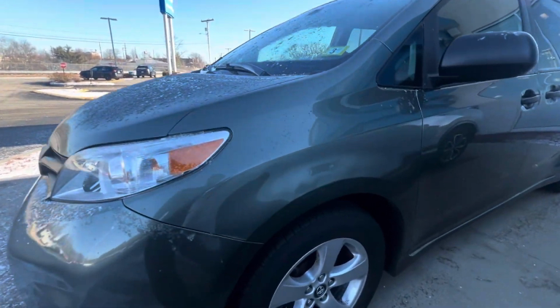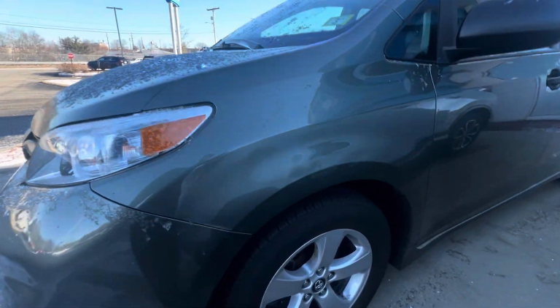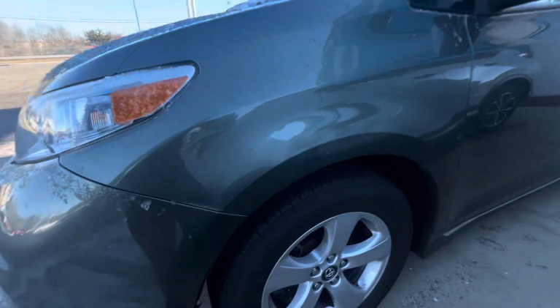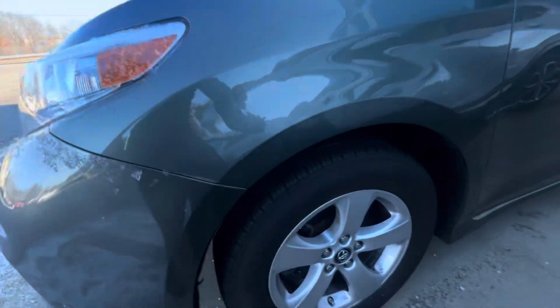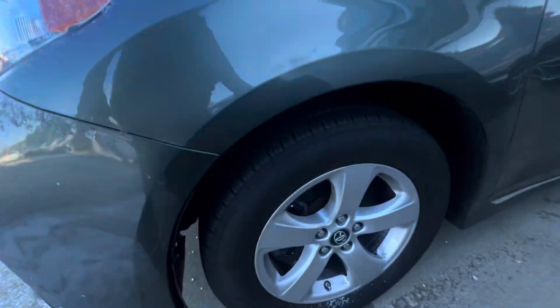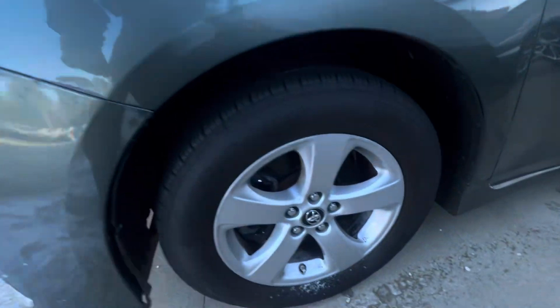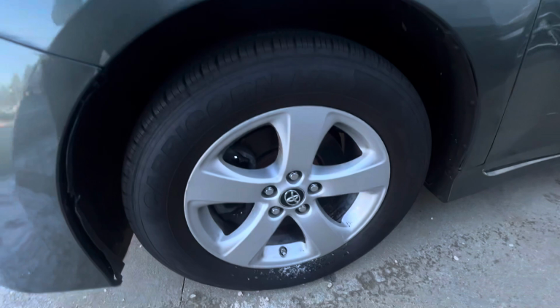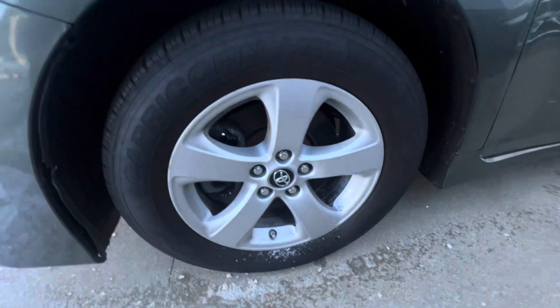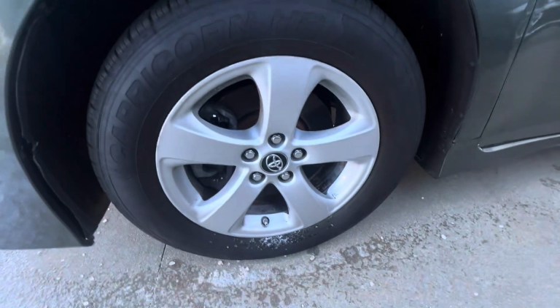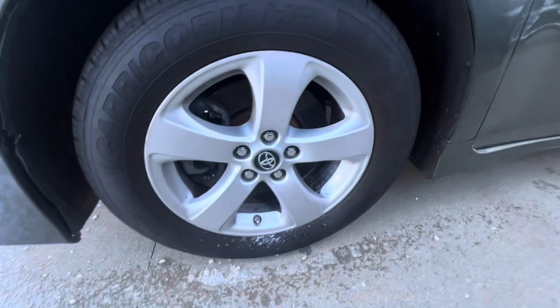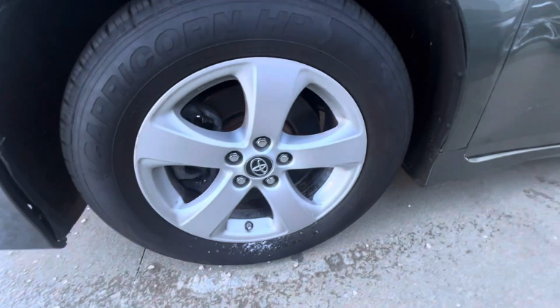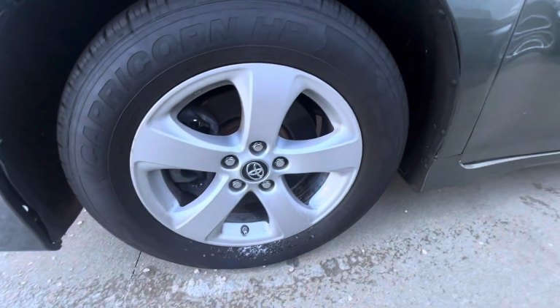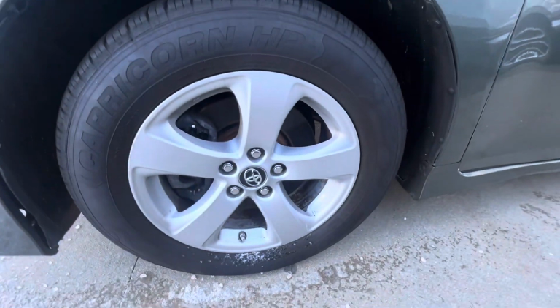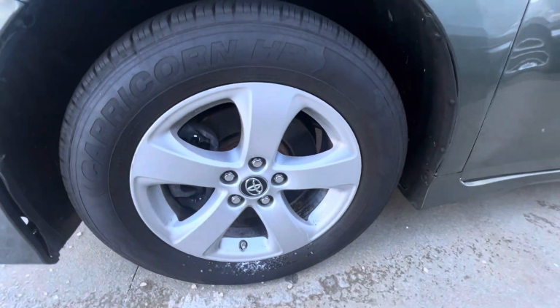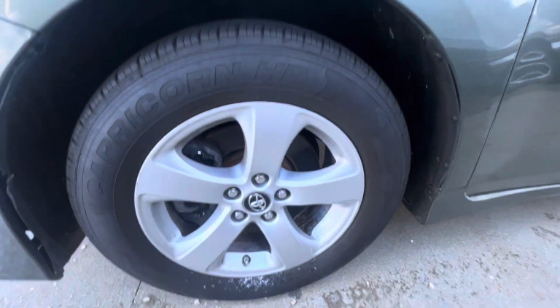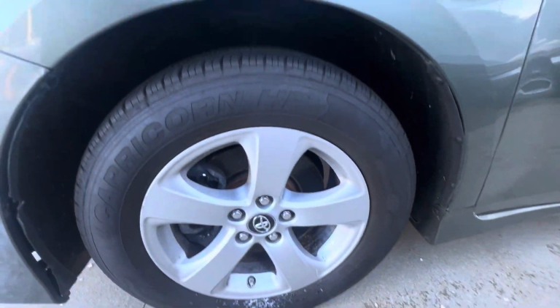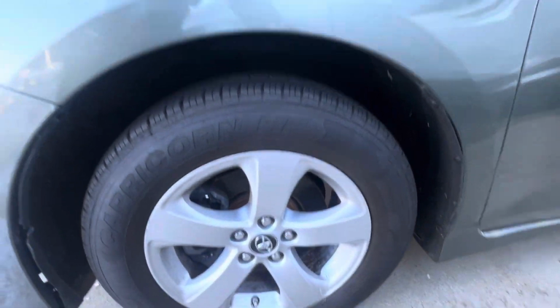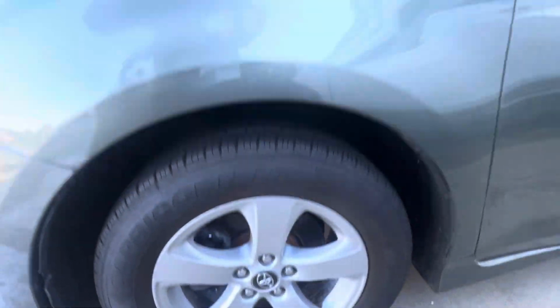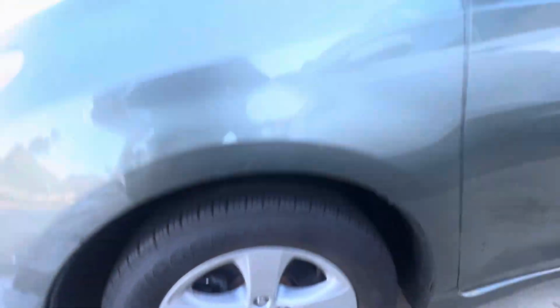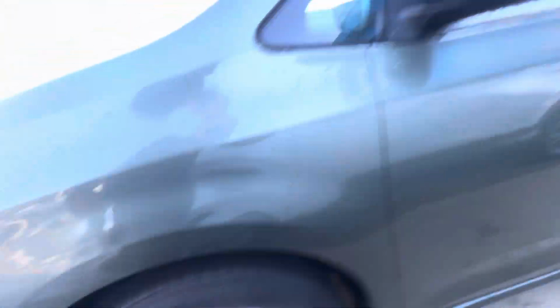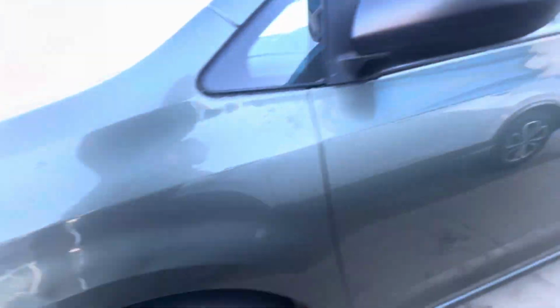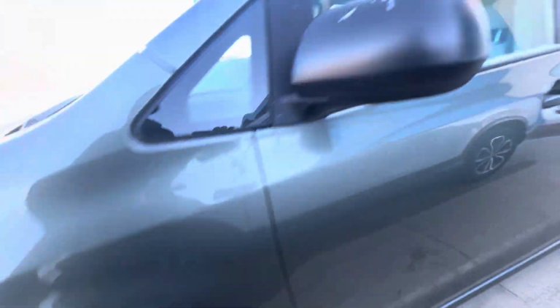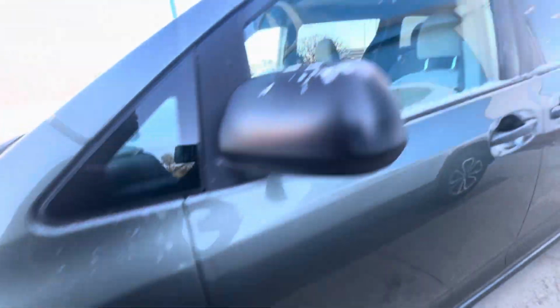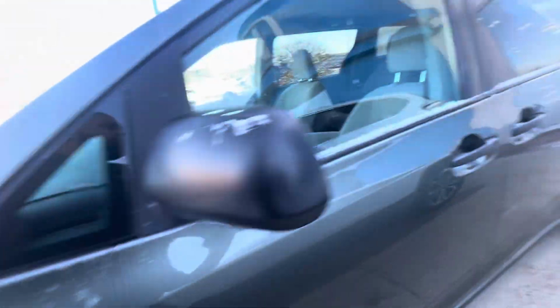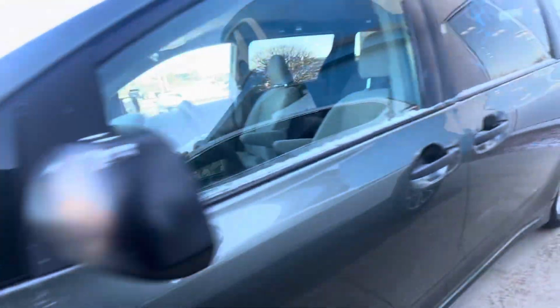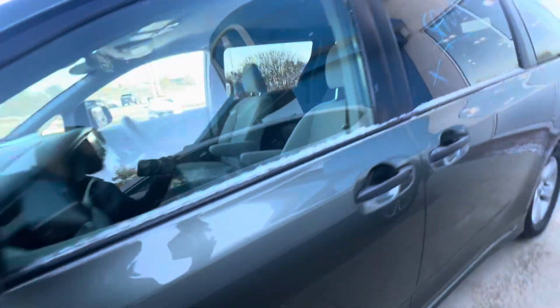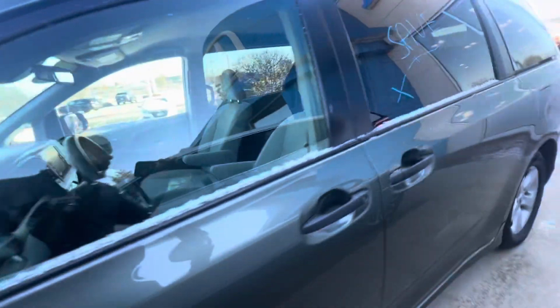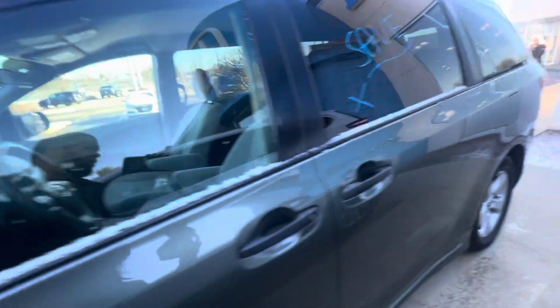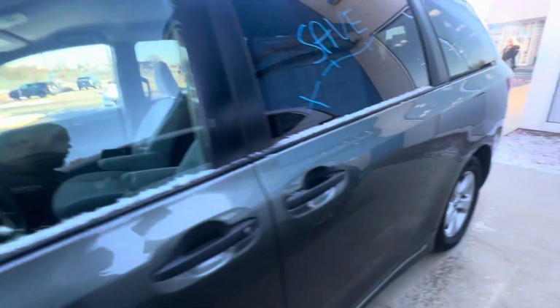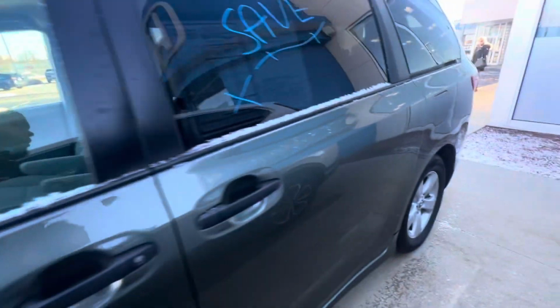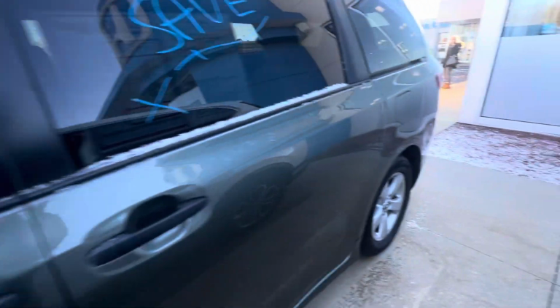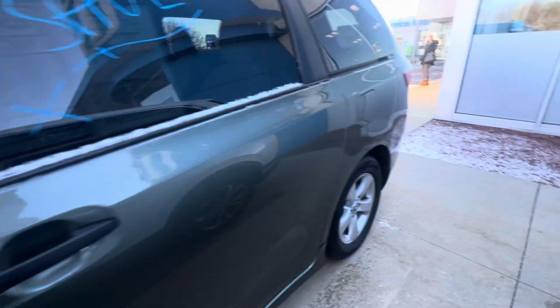Over here you have your 17 inch alloy cut wheels. Let's take a look around.